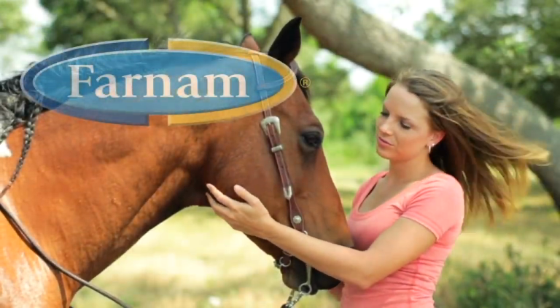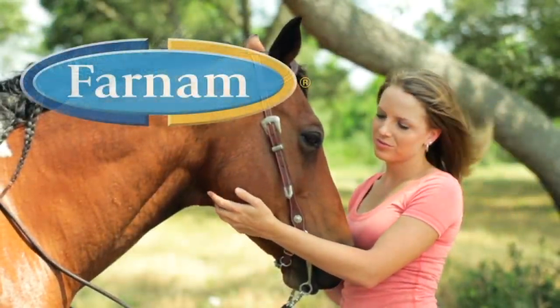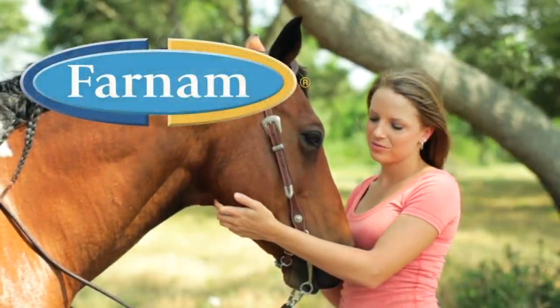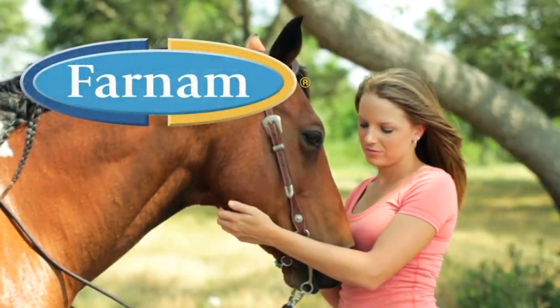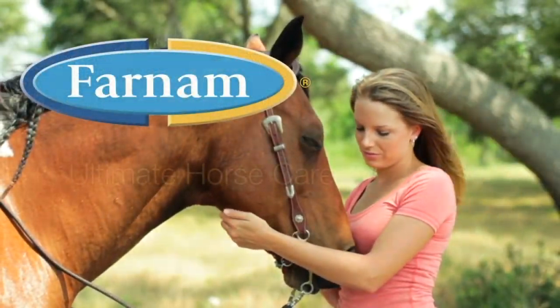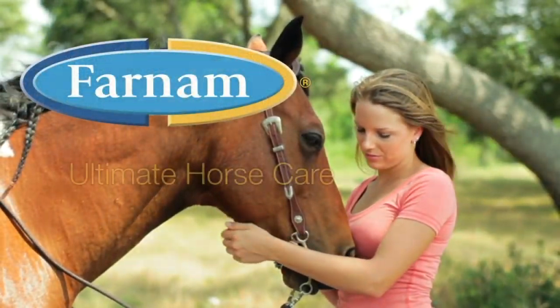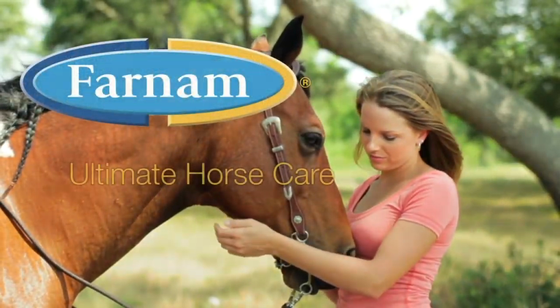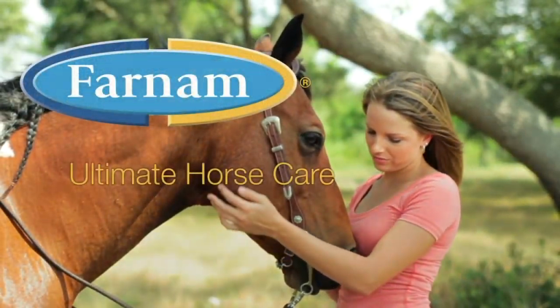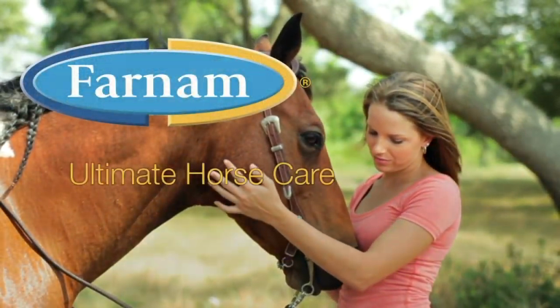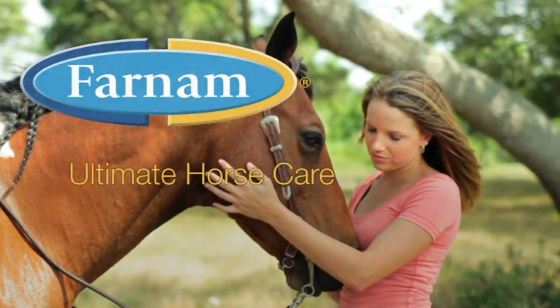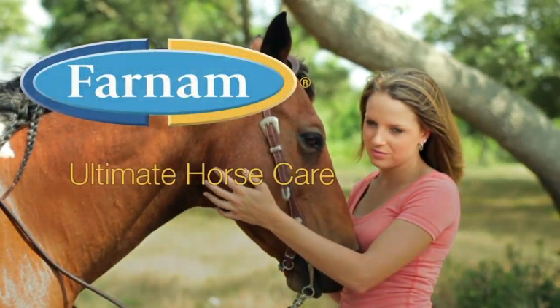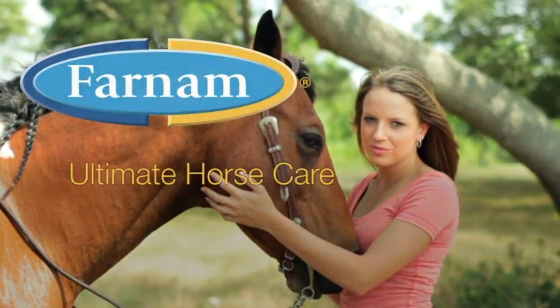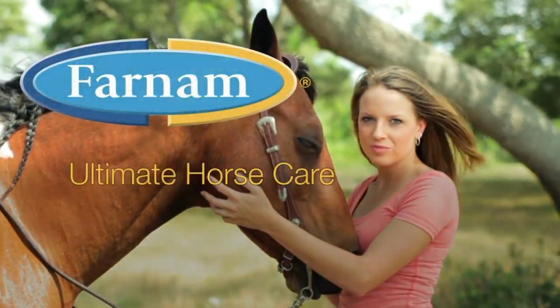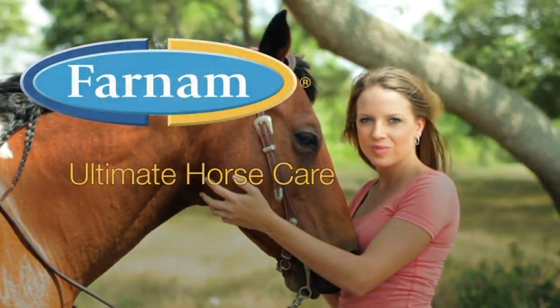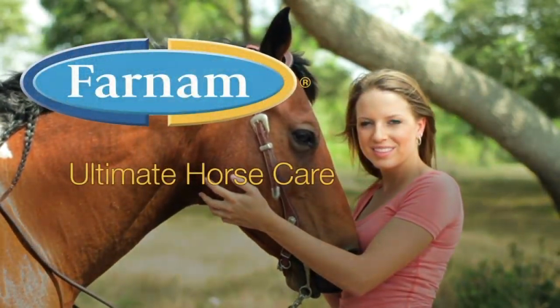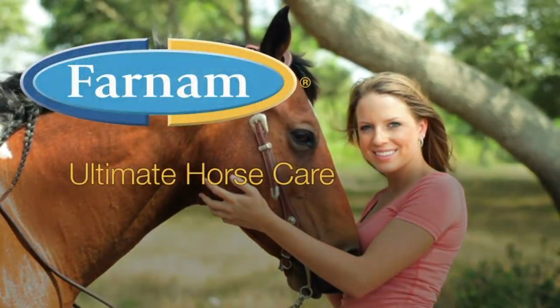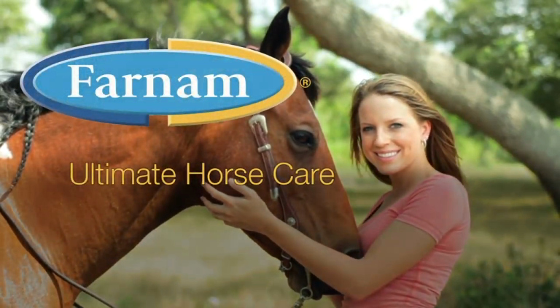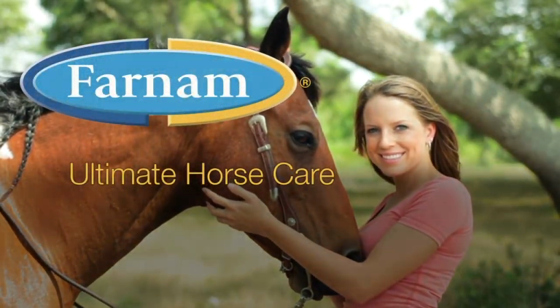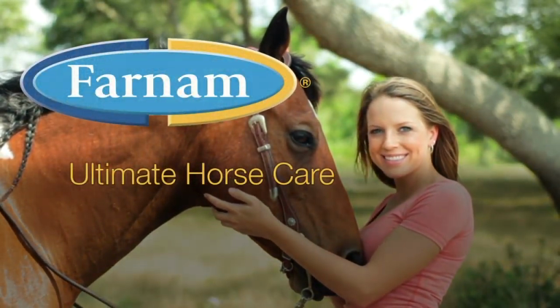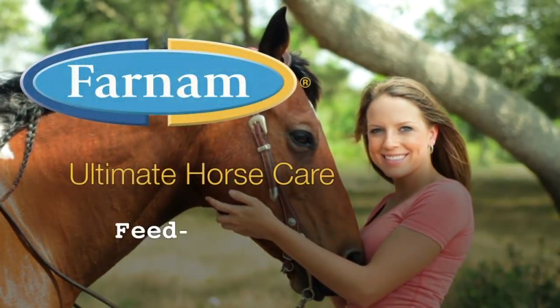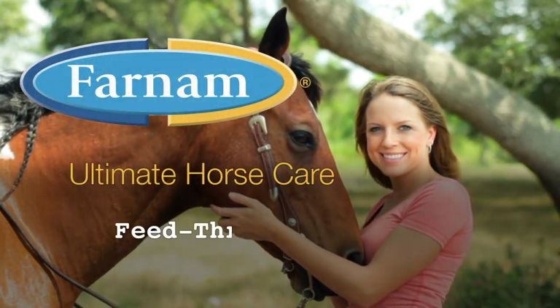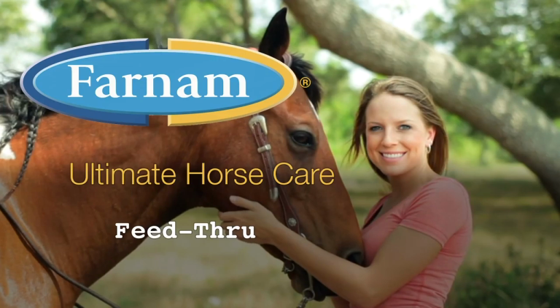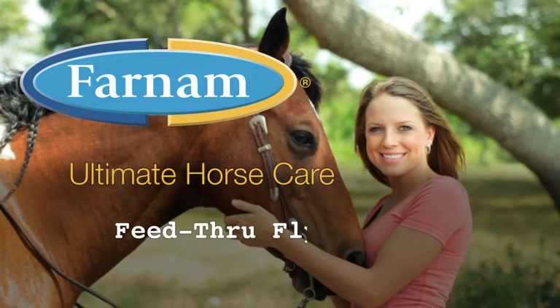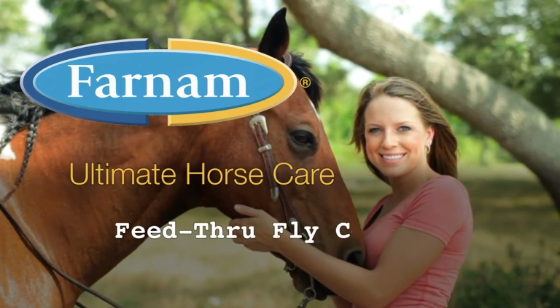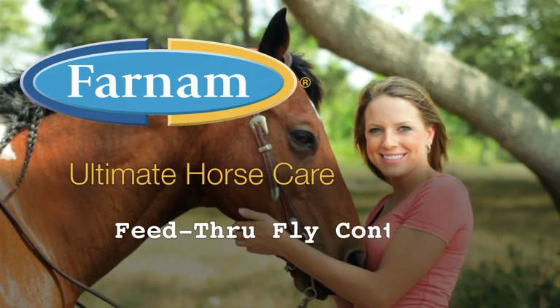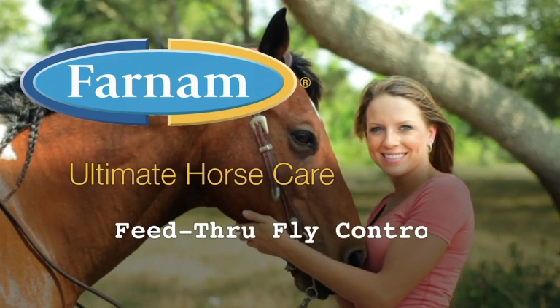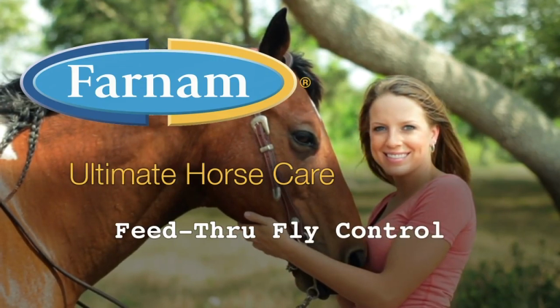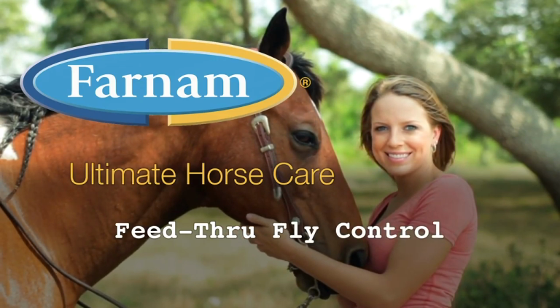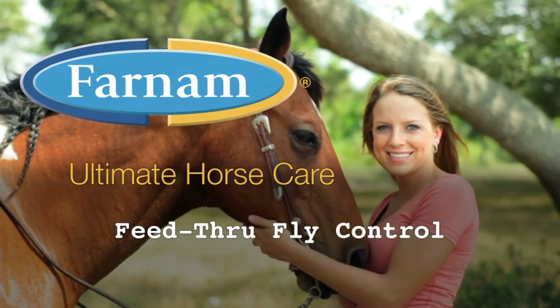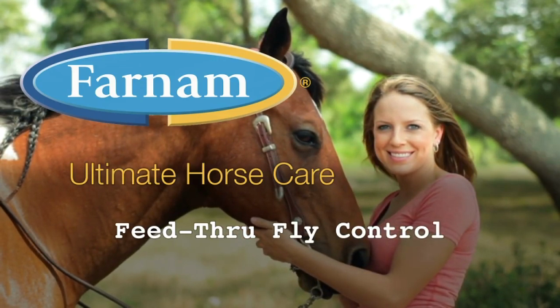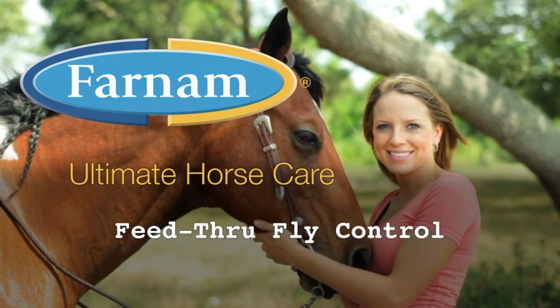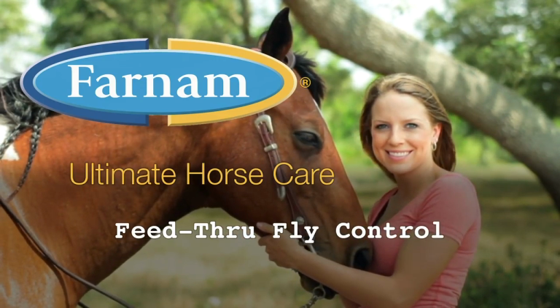Varnum presents Ultimate Horse Care. Today's topic is feed-through fly control.